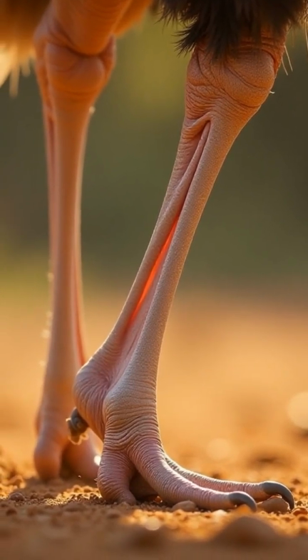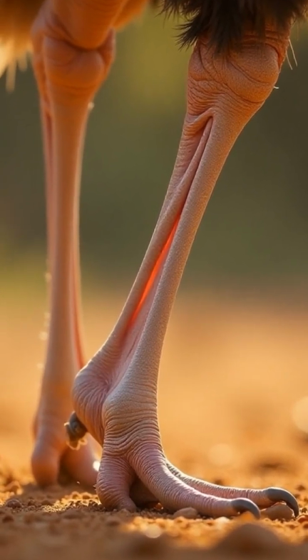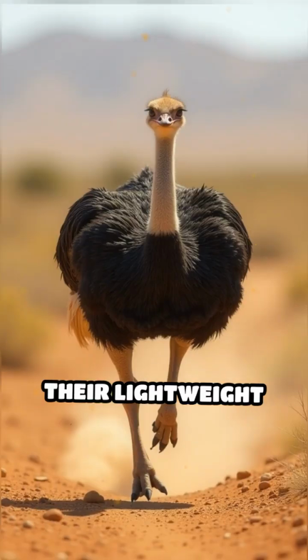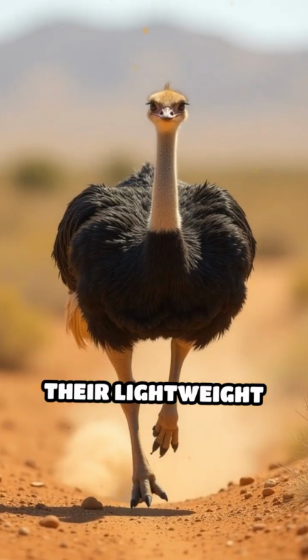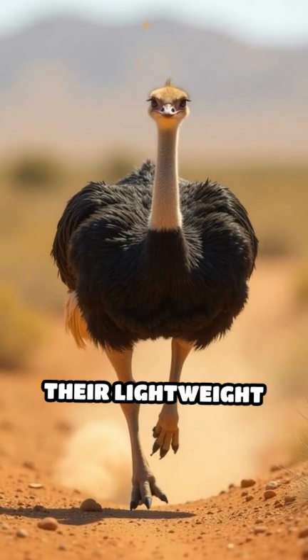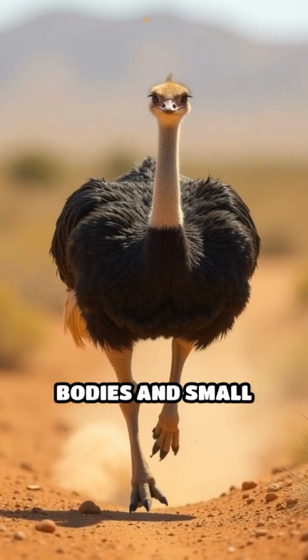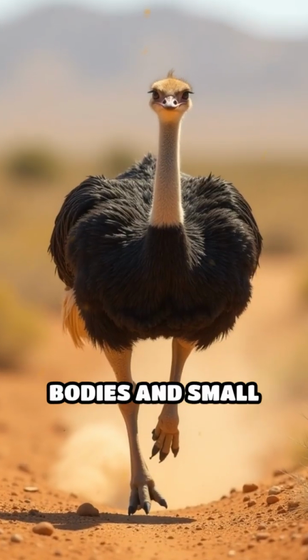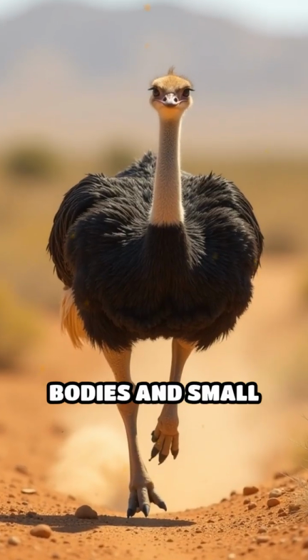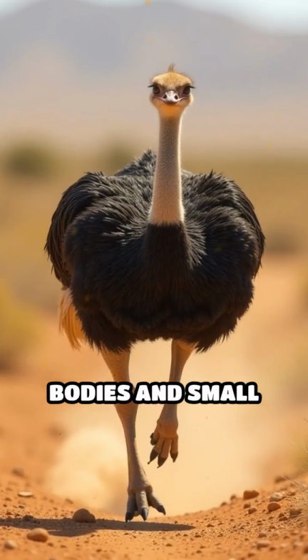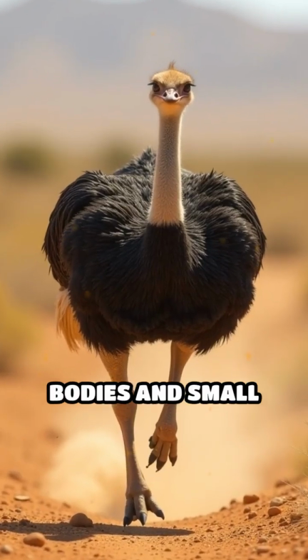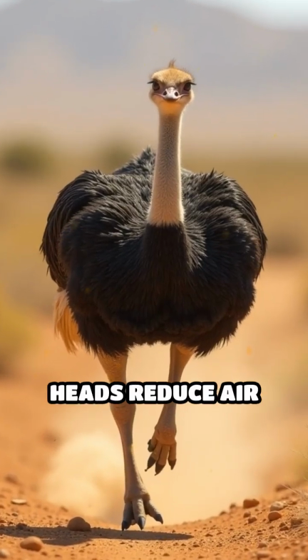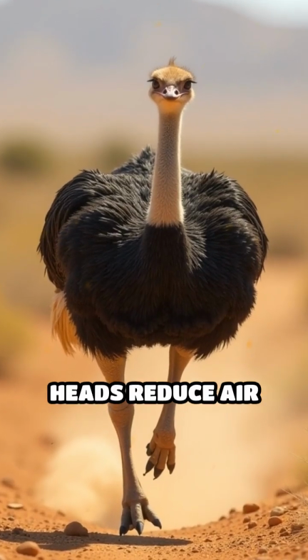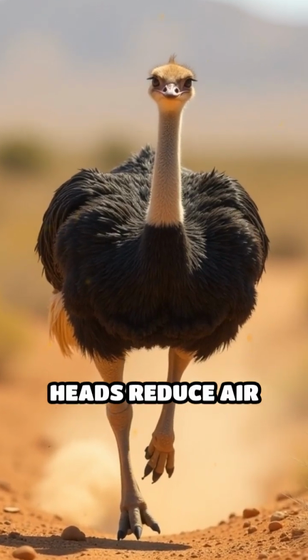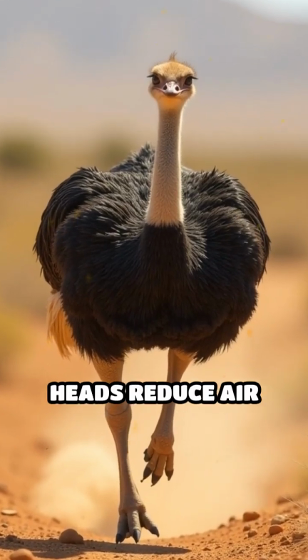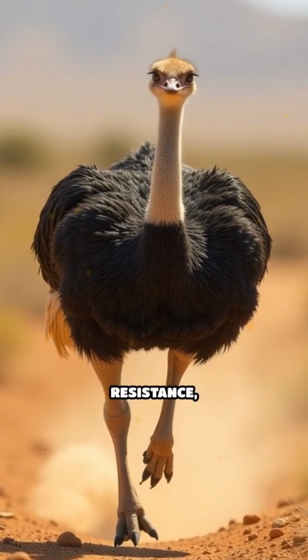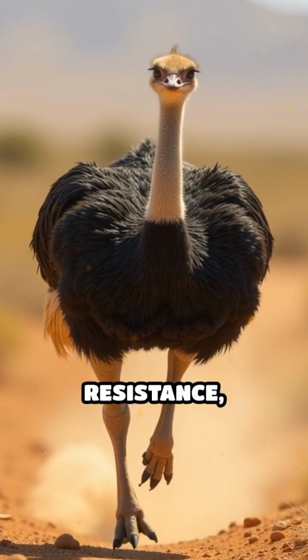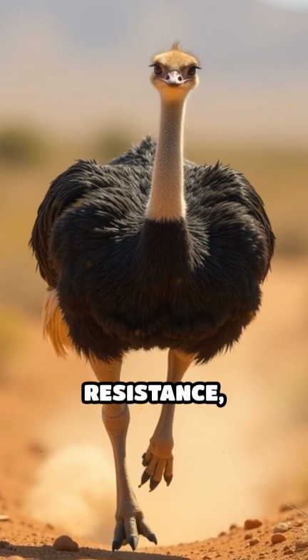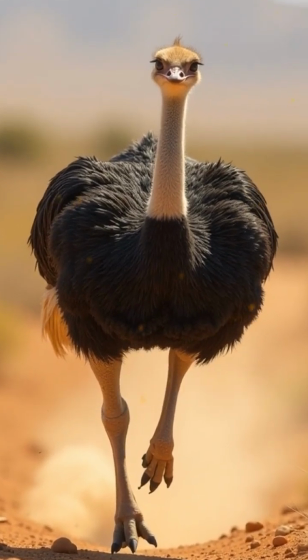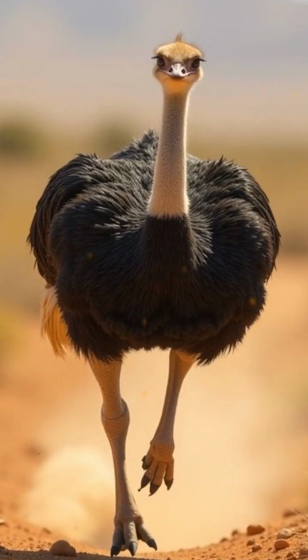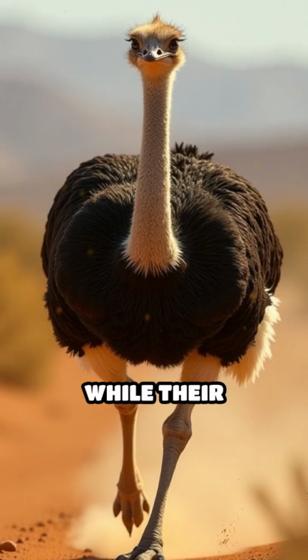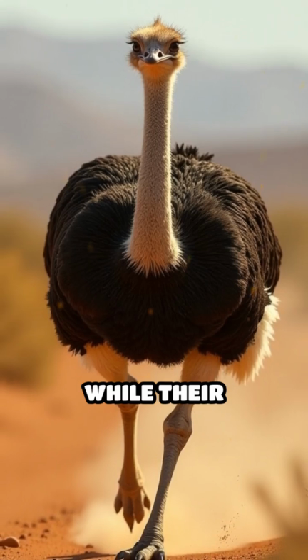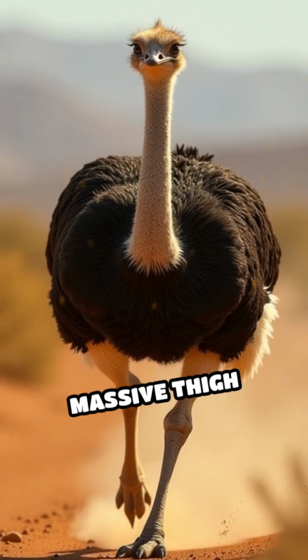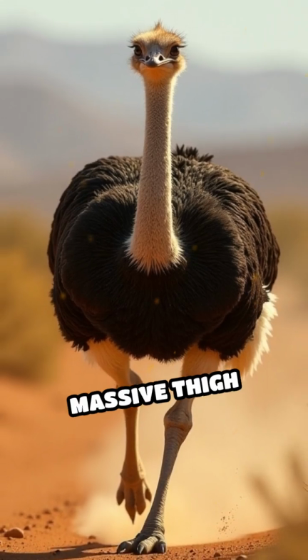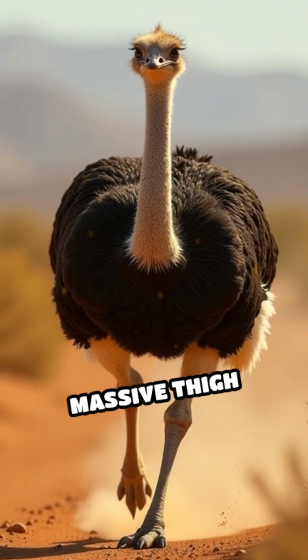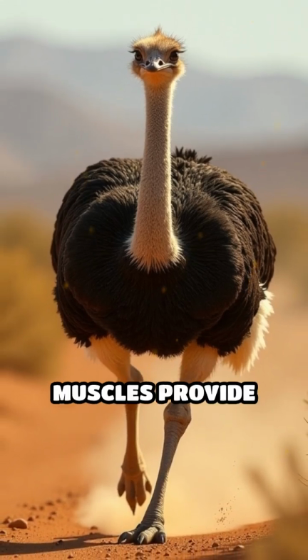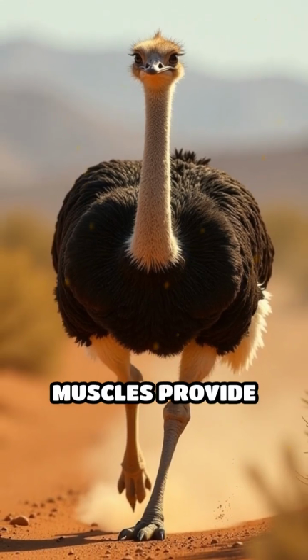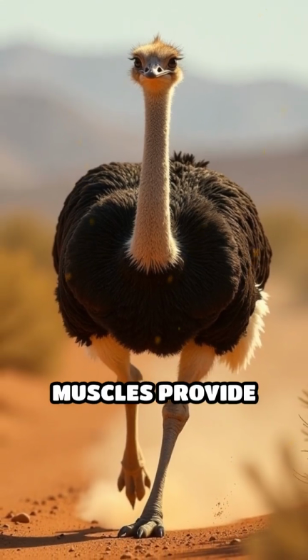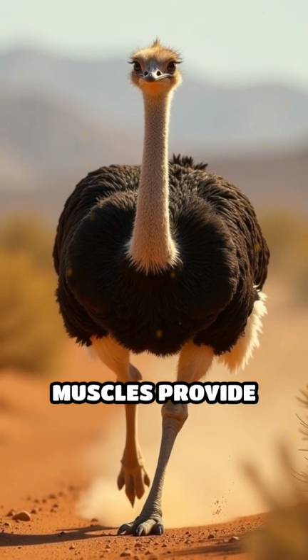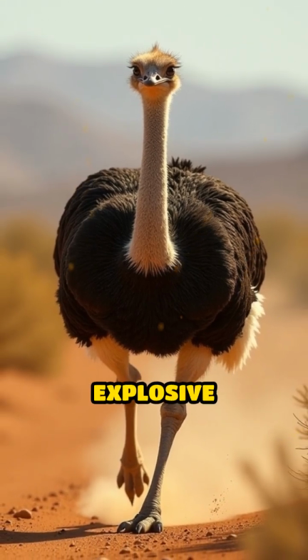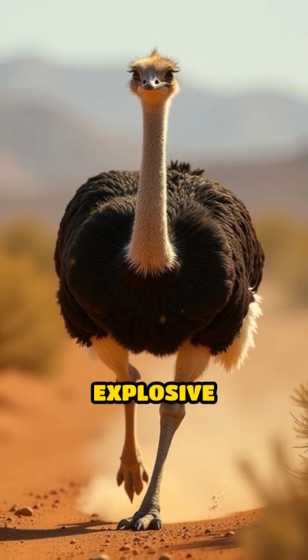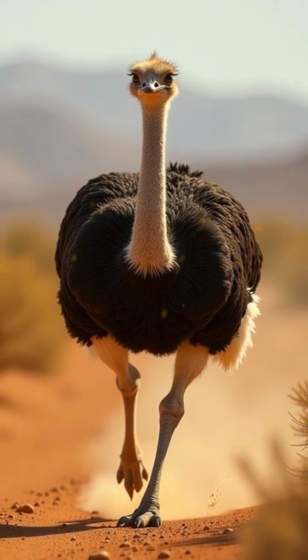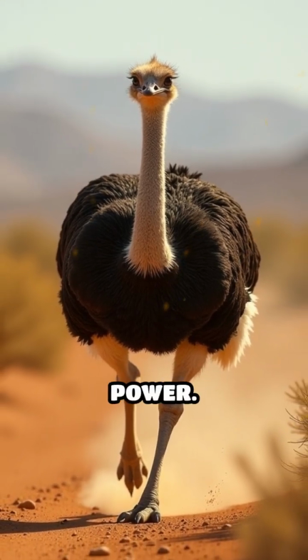Their lightweight bodies and small heads reduce air resistance, while their massive thigh muscles provide explosive power.